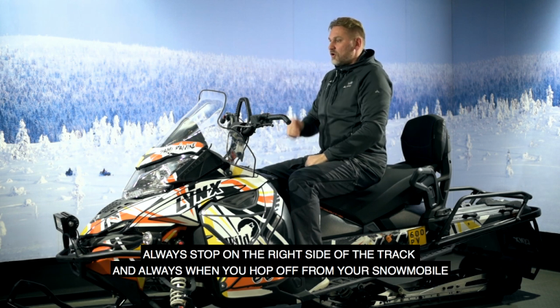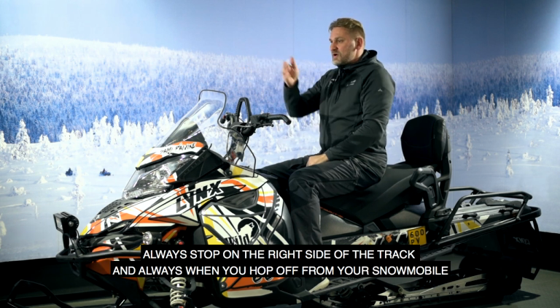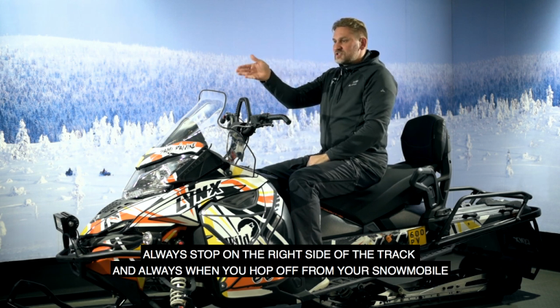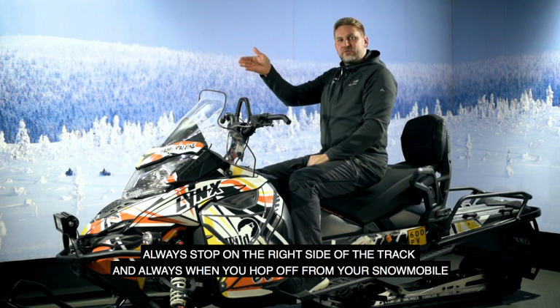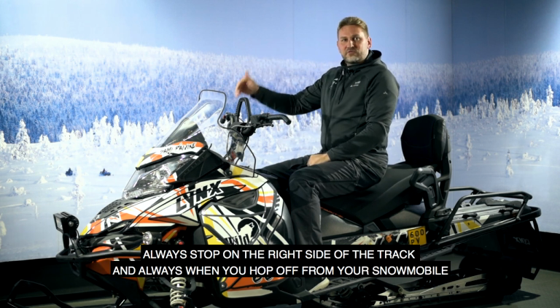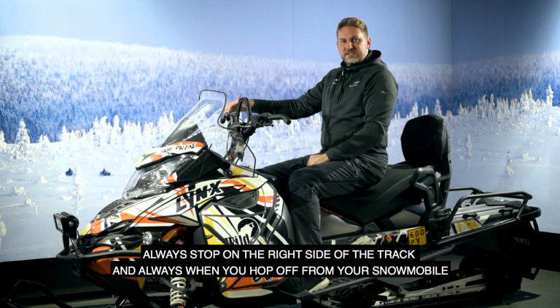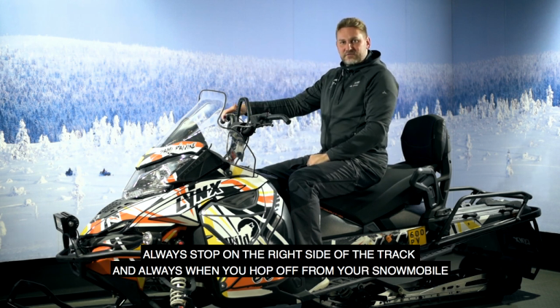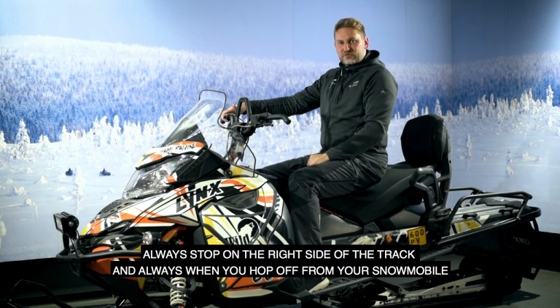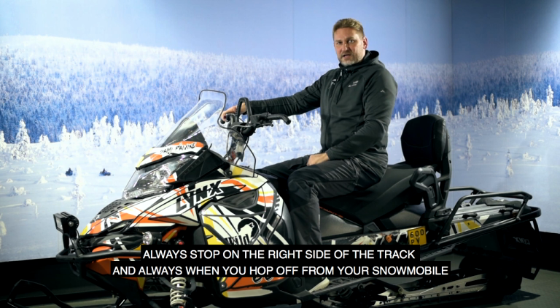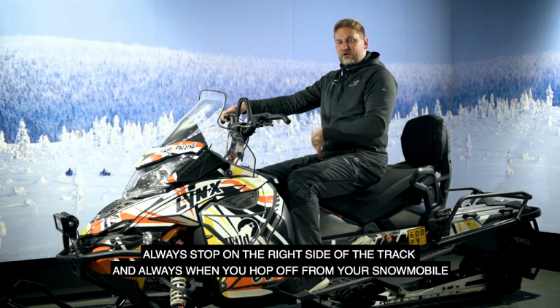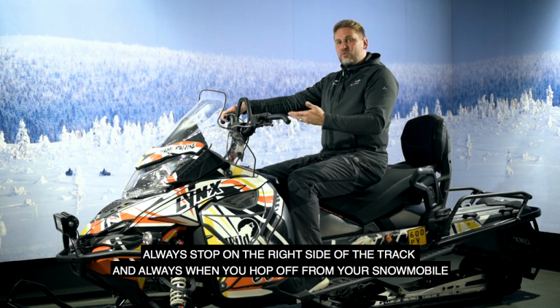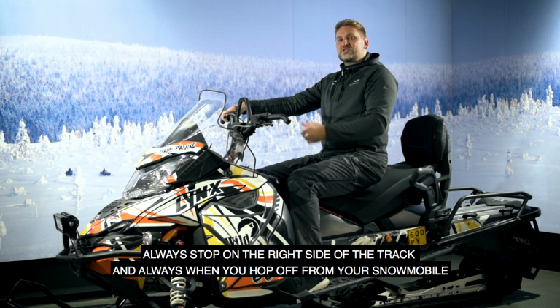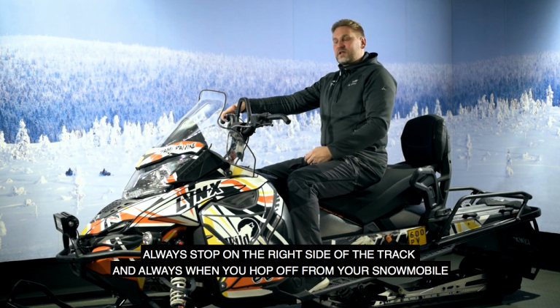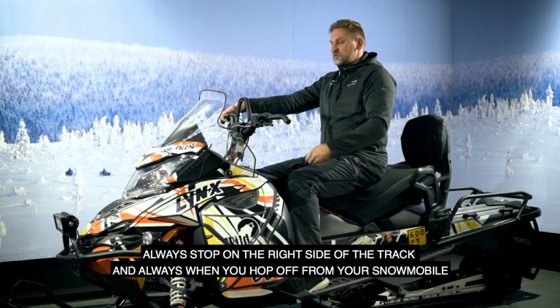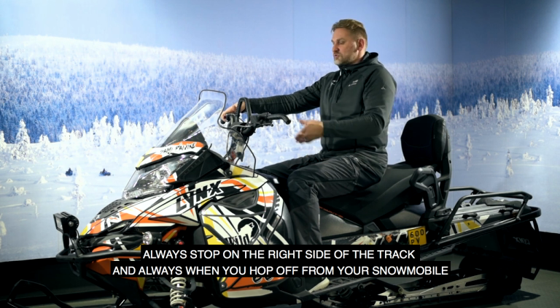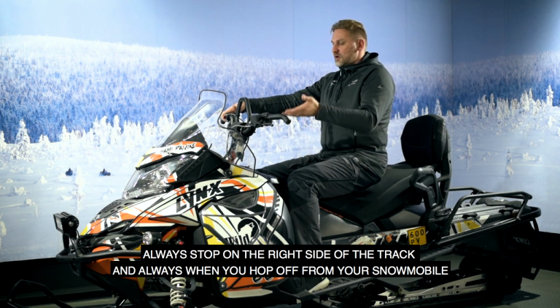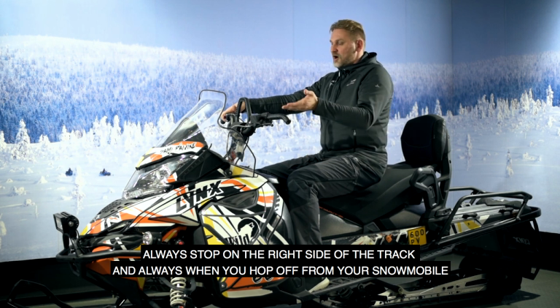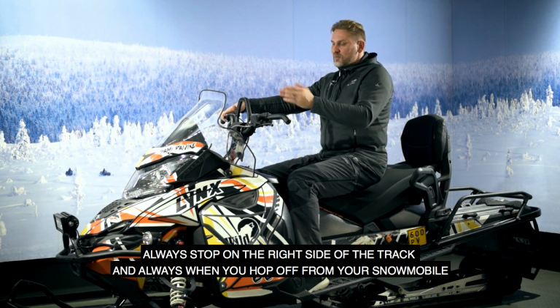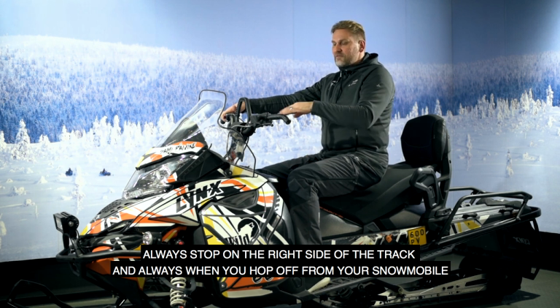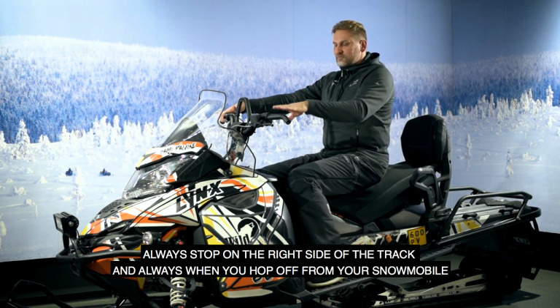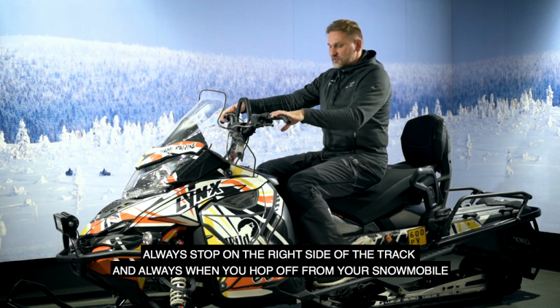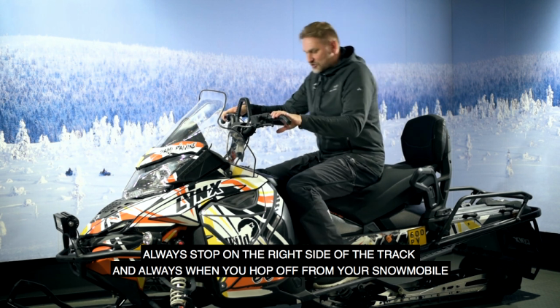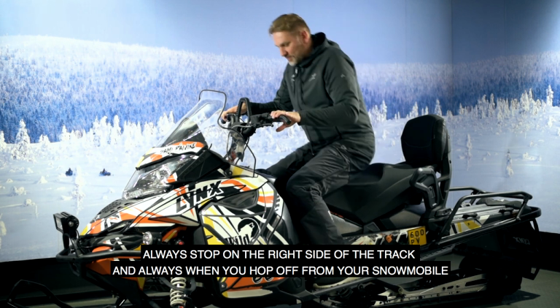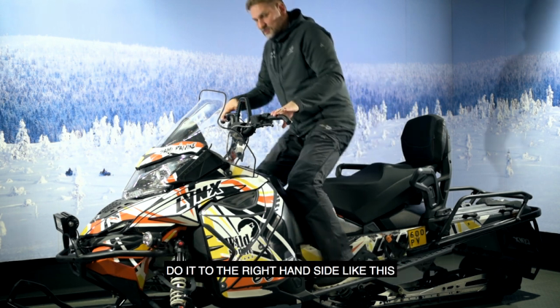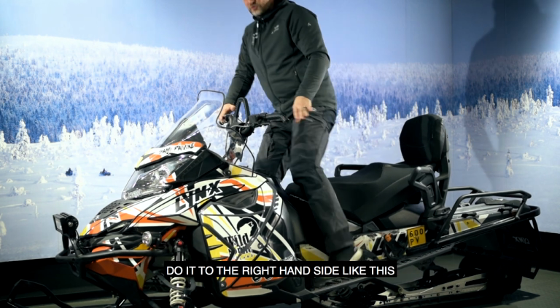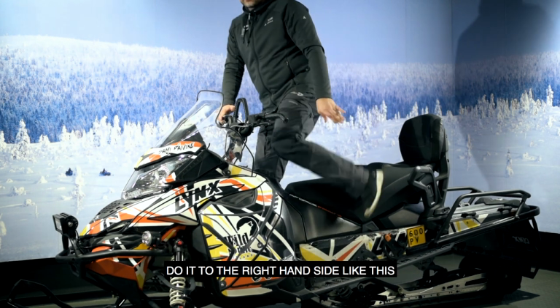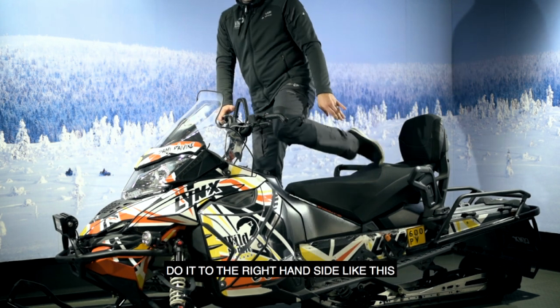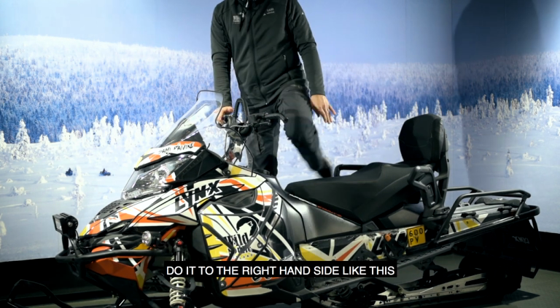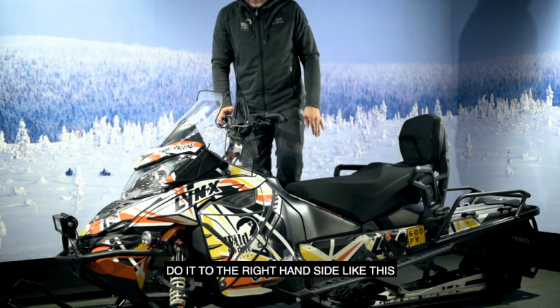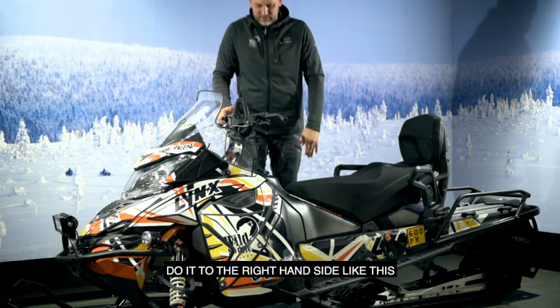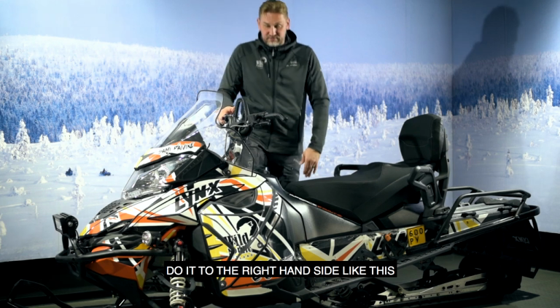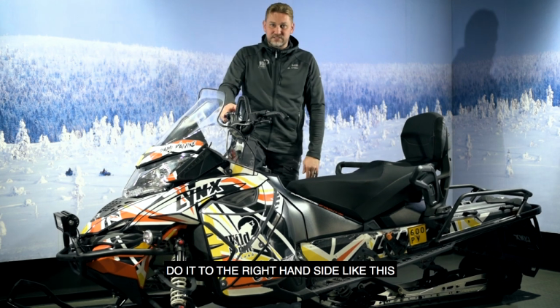Always stop on the right side of the track, and whenever you hop off your snowmobile, do it to the right hand side.